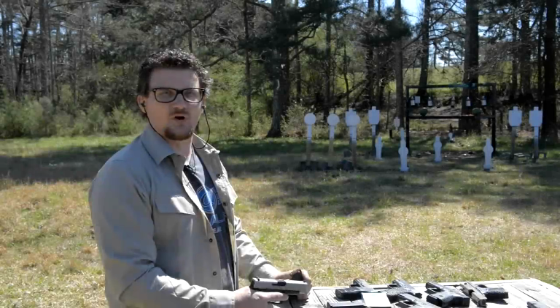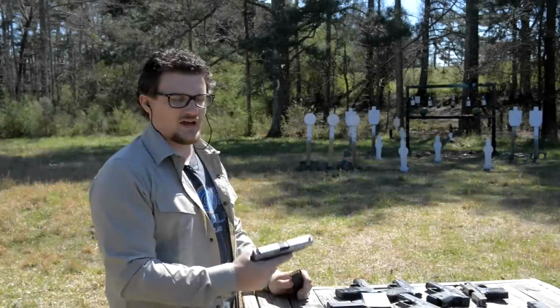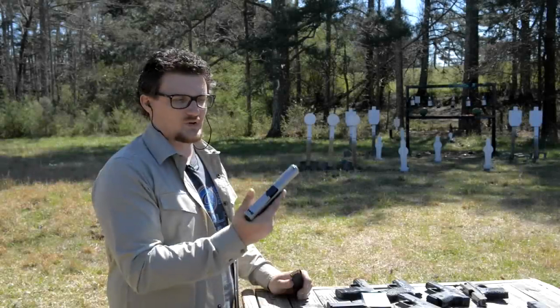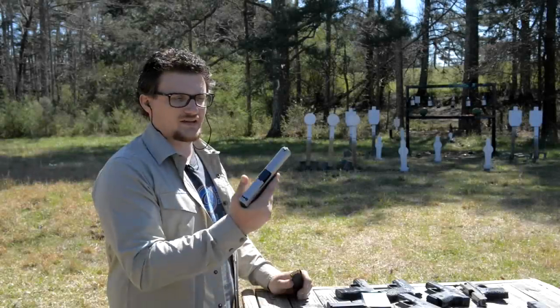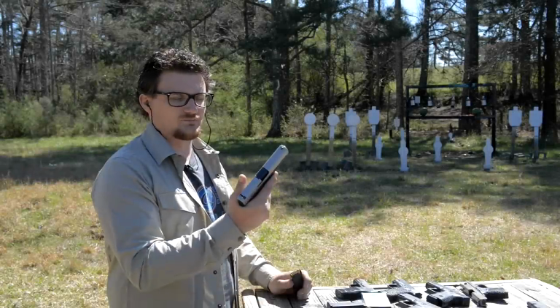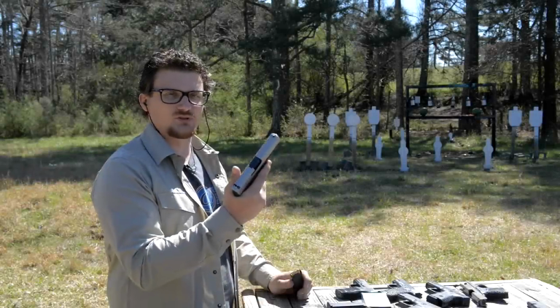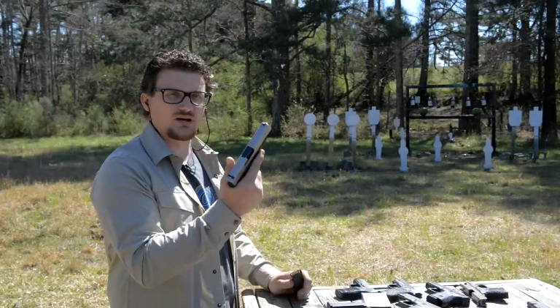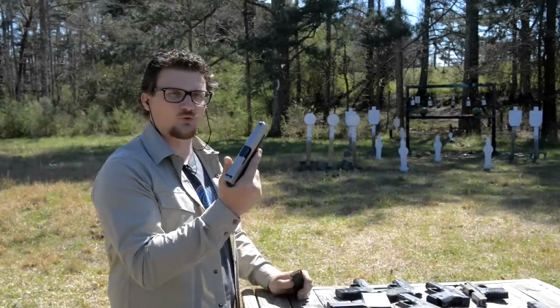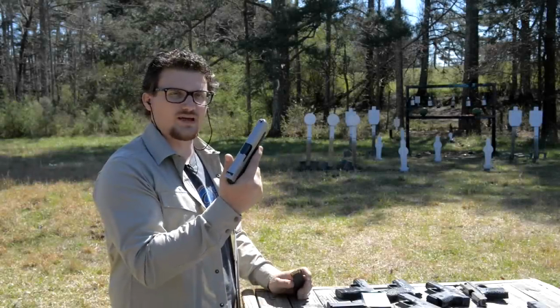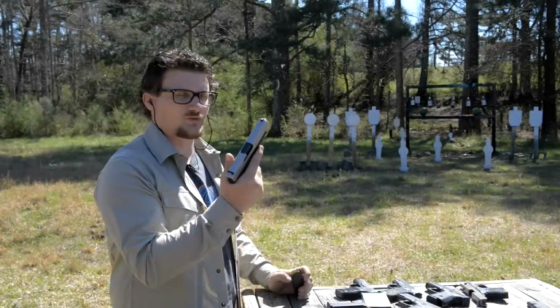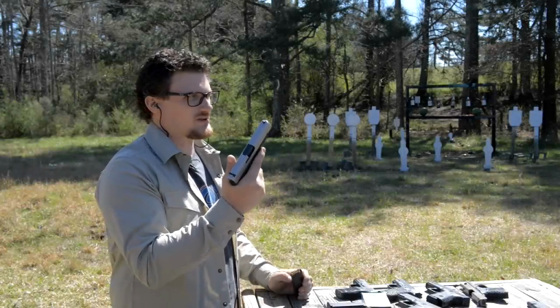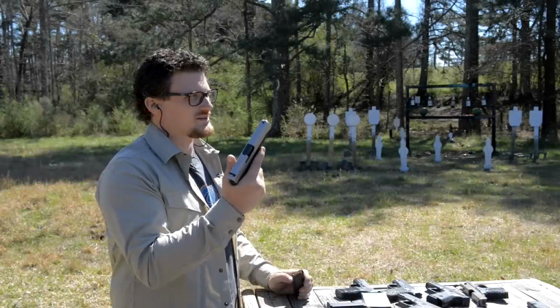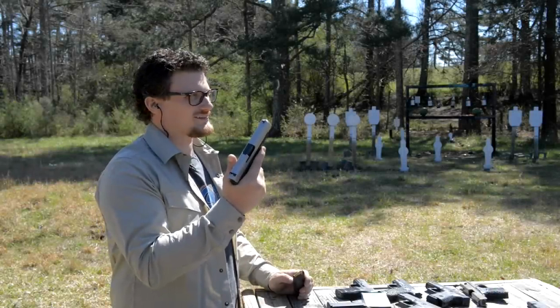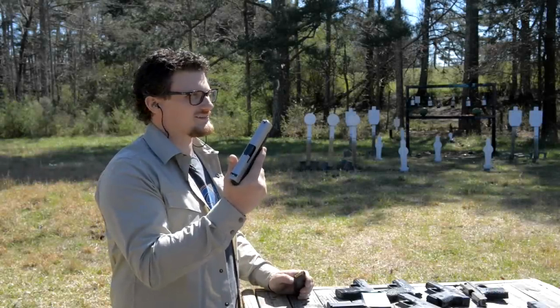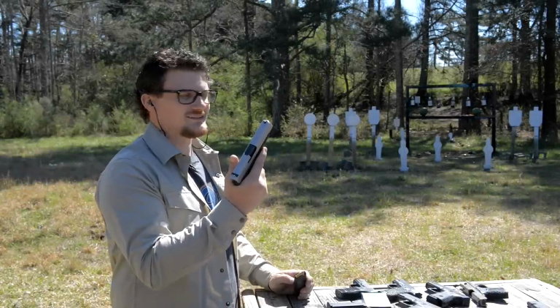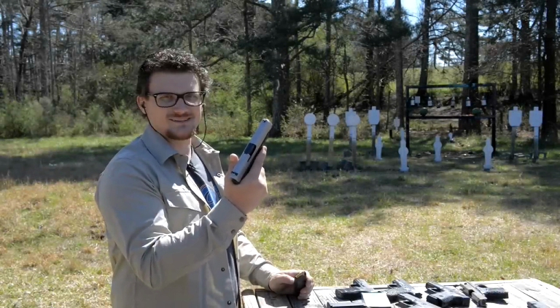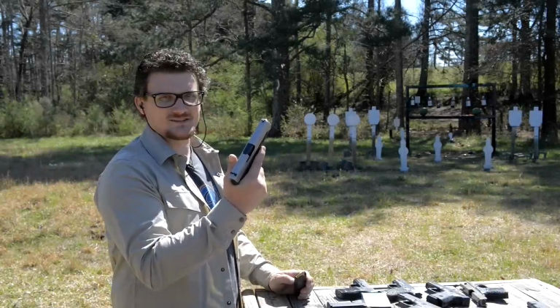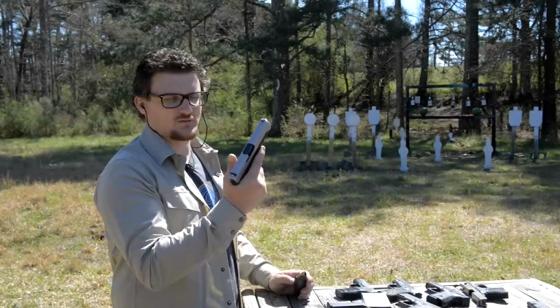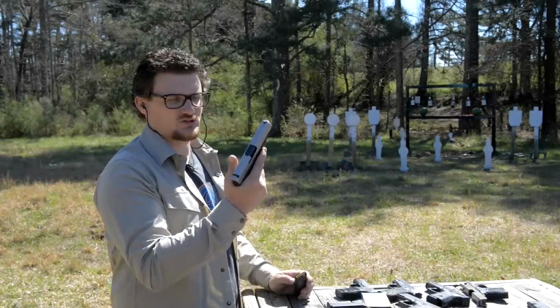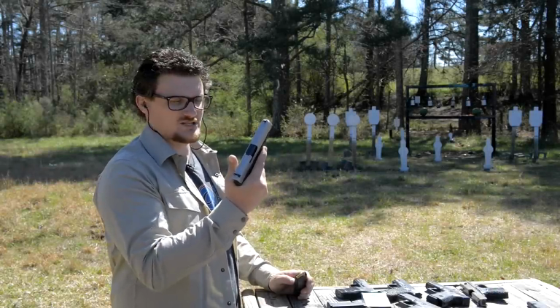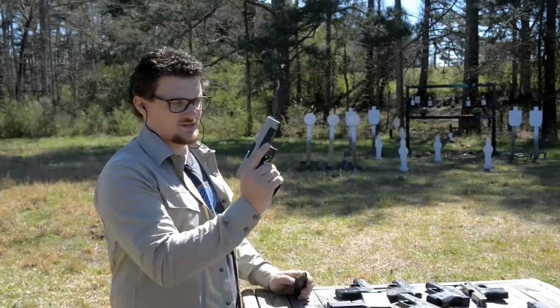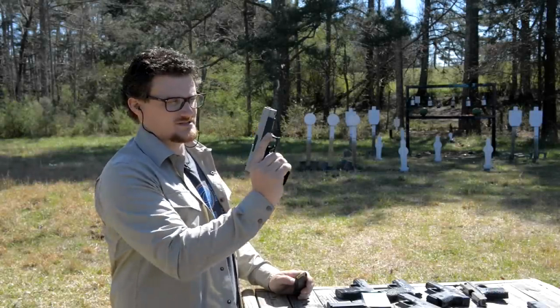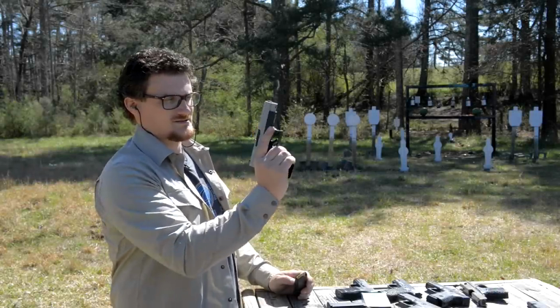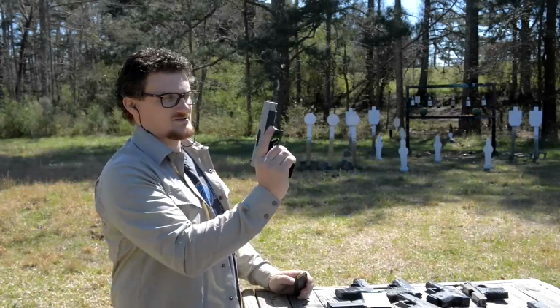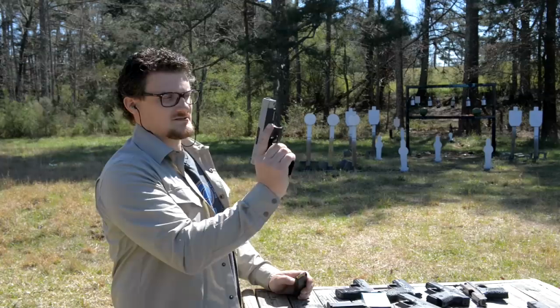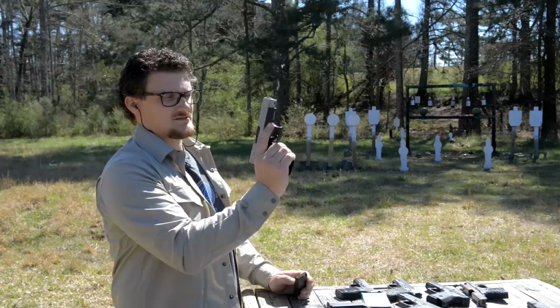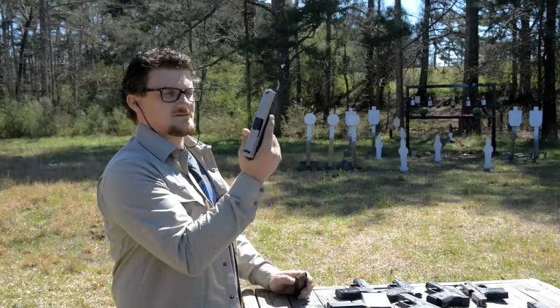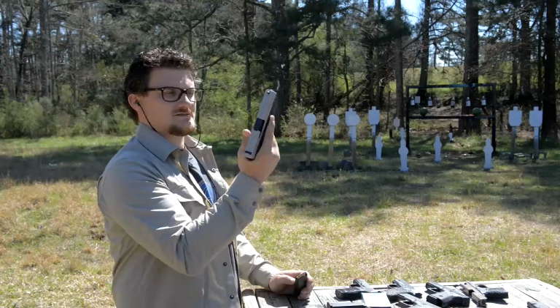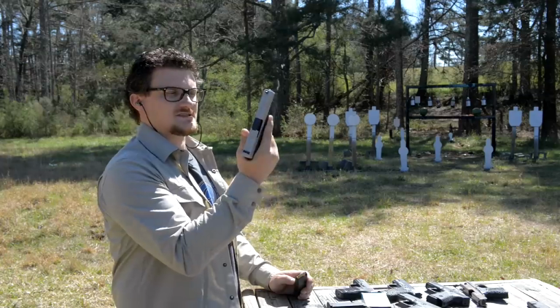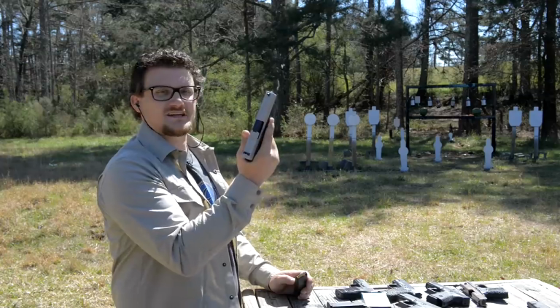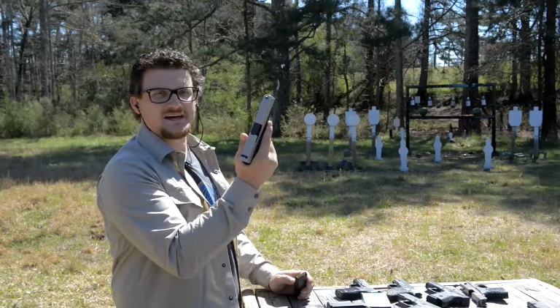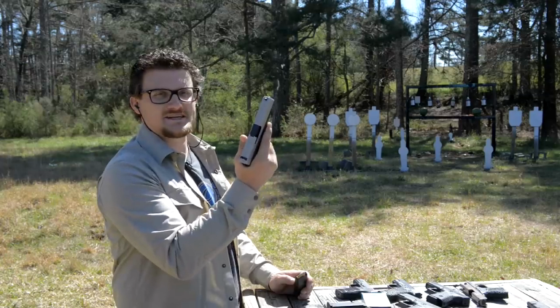All right guys, we've got a Glock 48 at the range today. We'll take a few shots with this skinny 19.